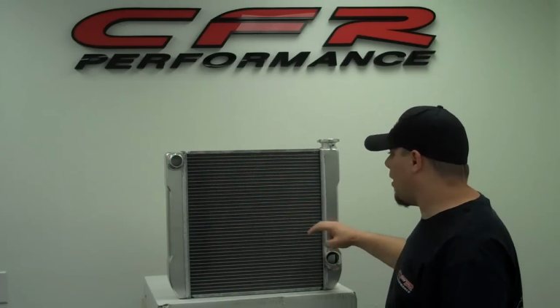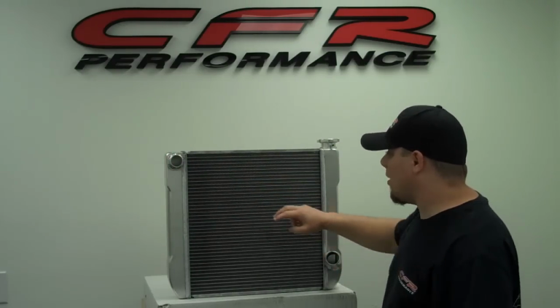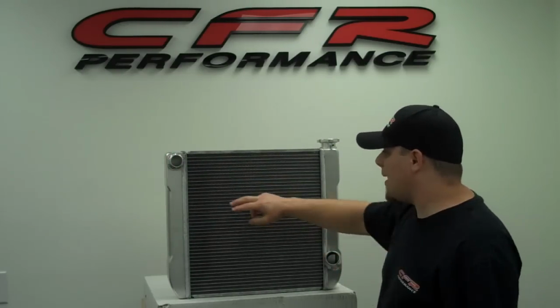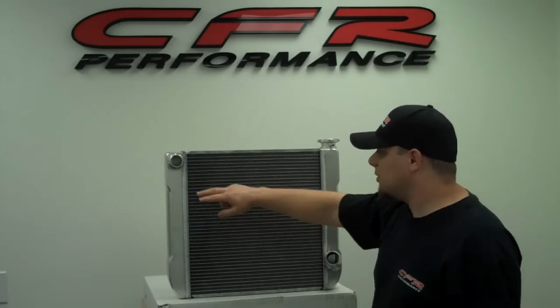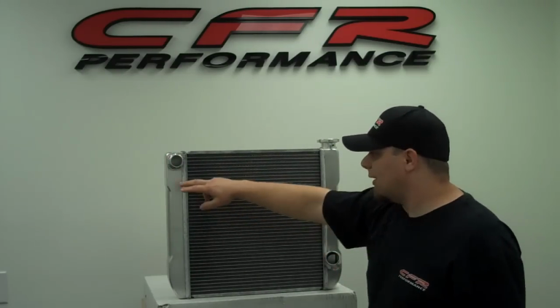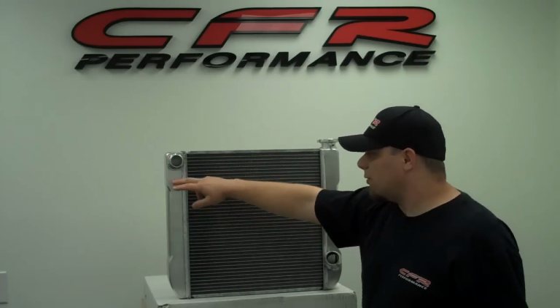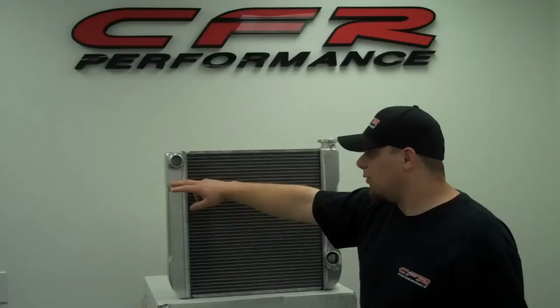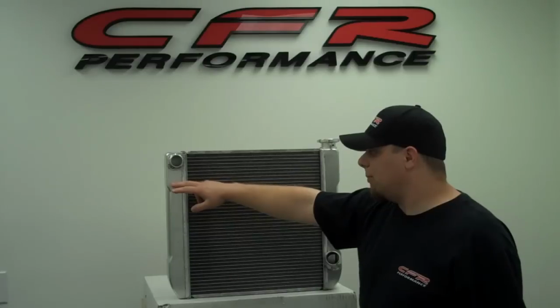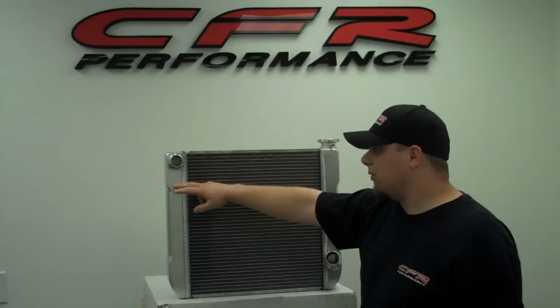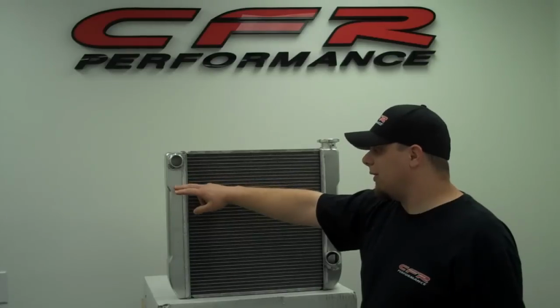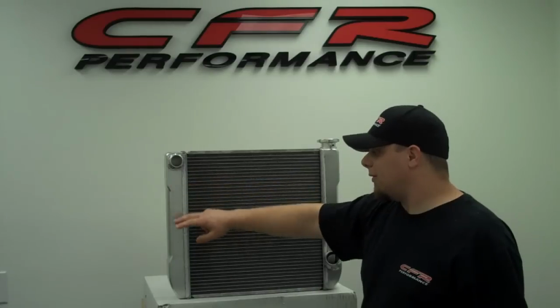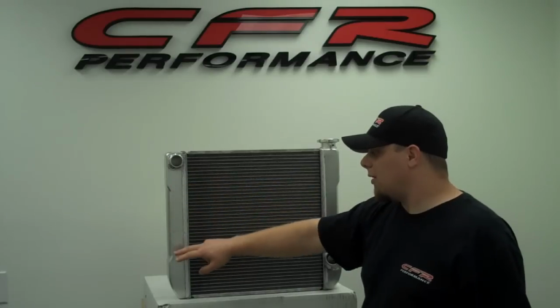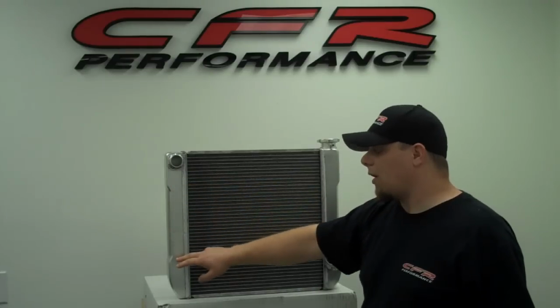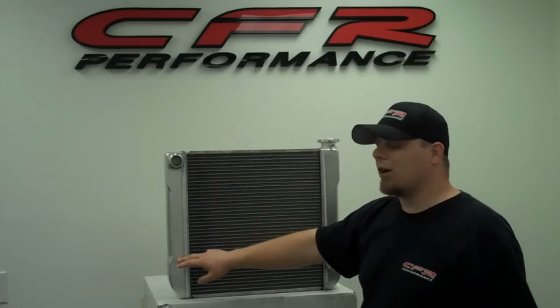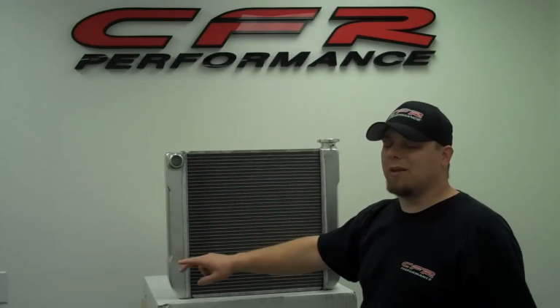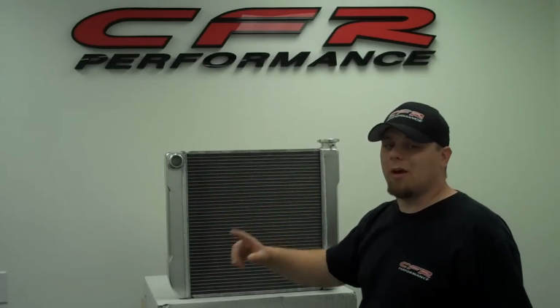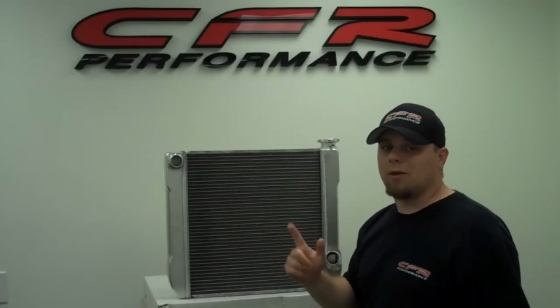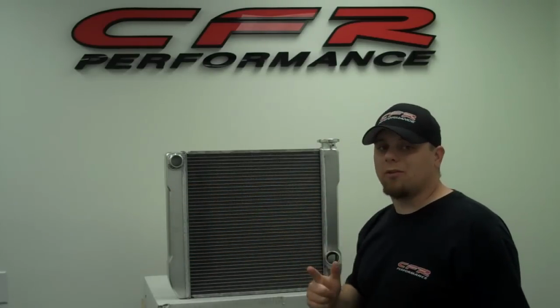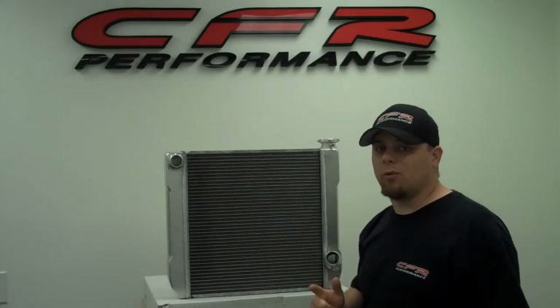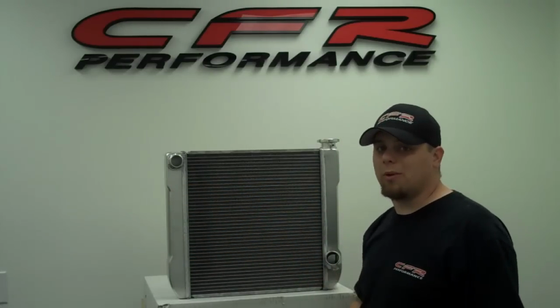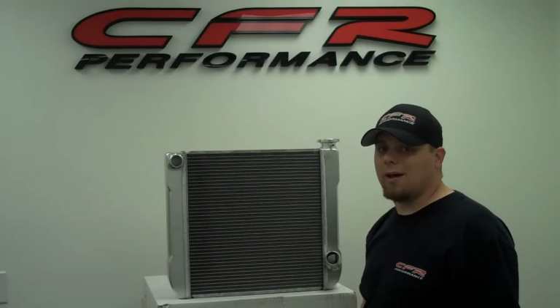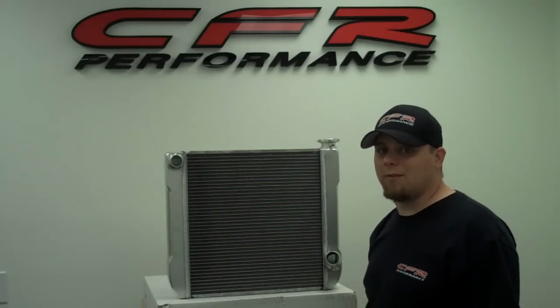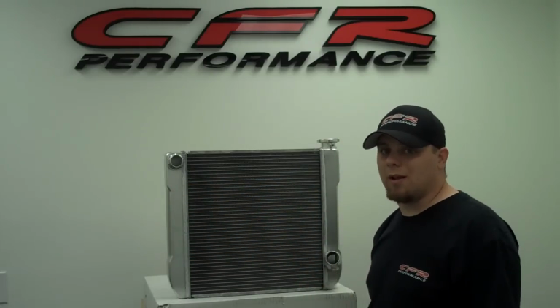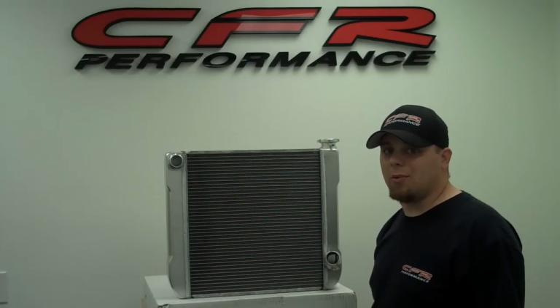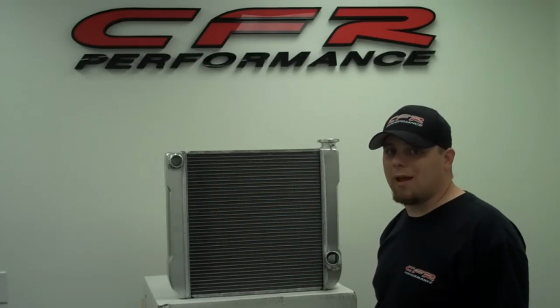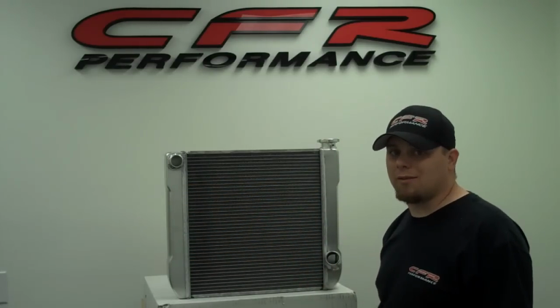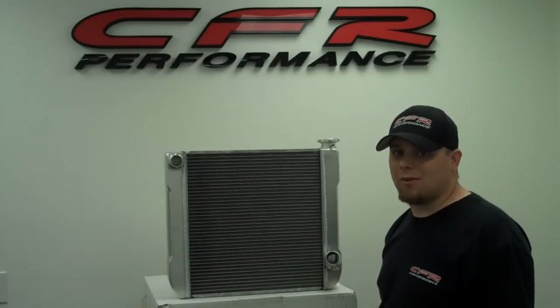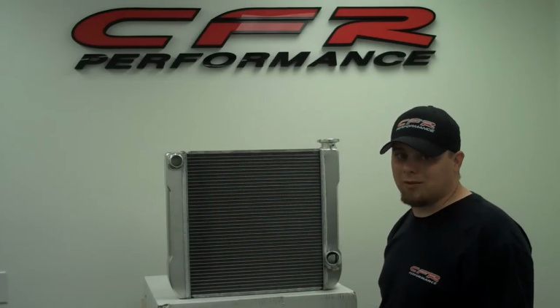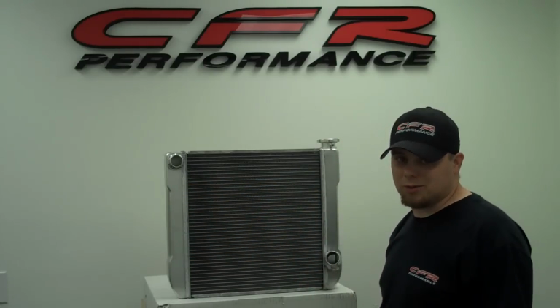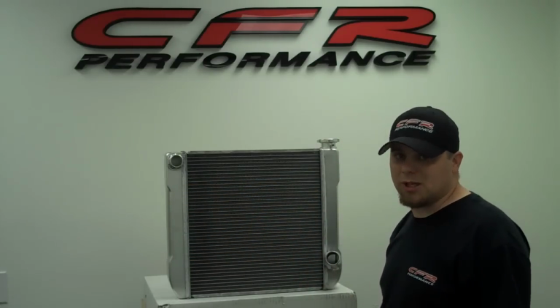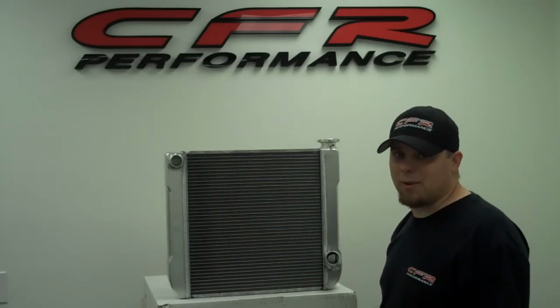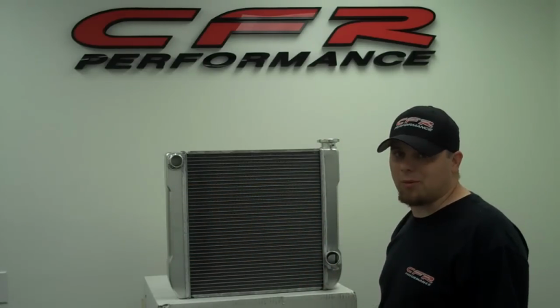Automatic trans coolers built in are going to be coming soon but not available as of yet, so check back with us.